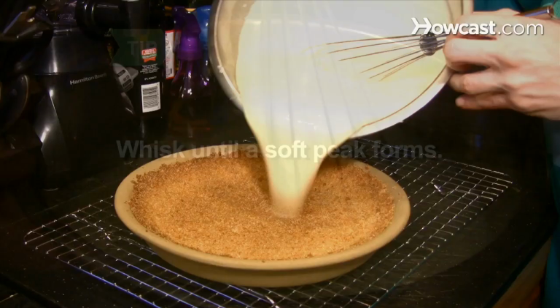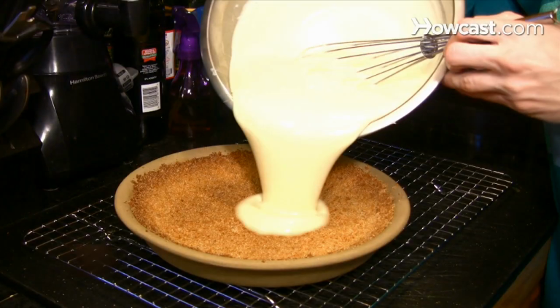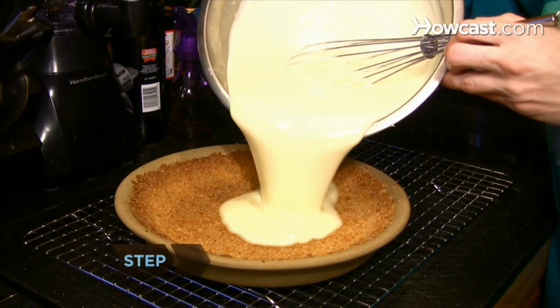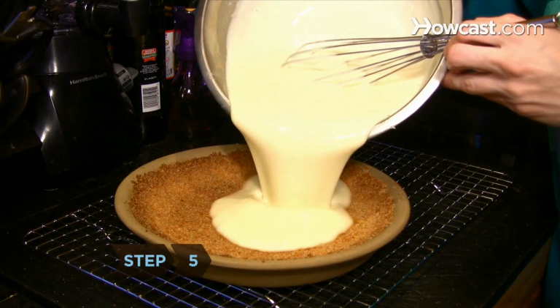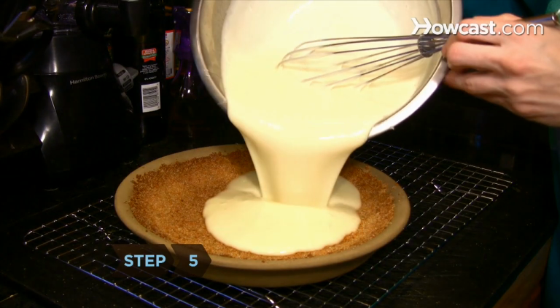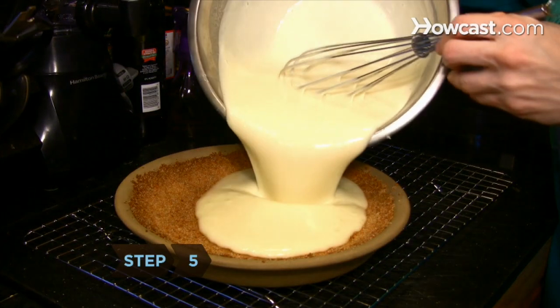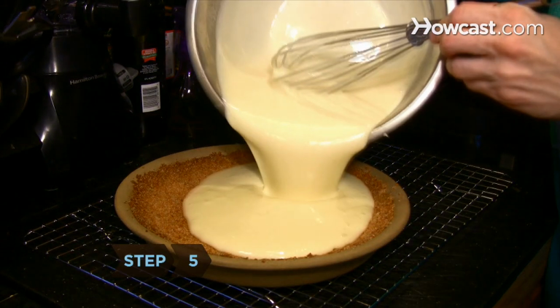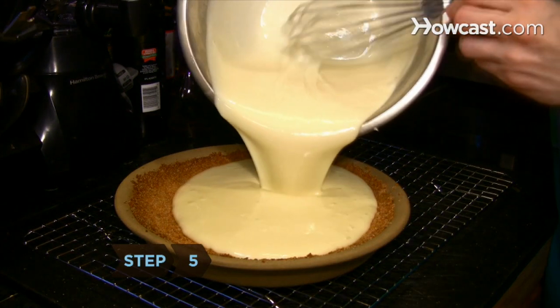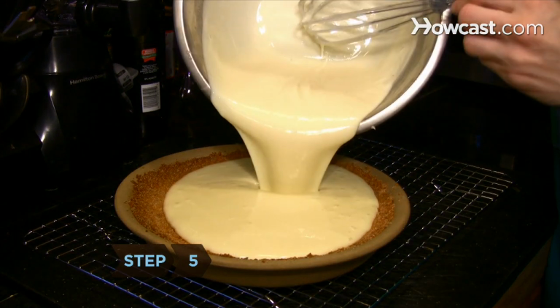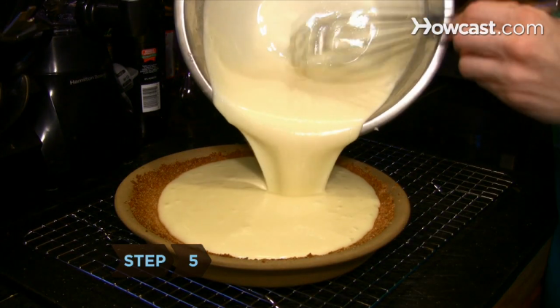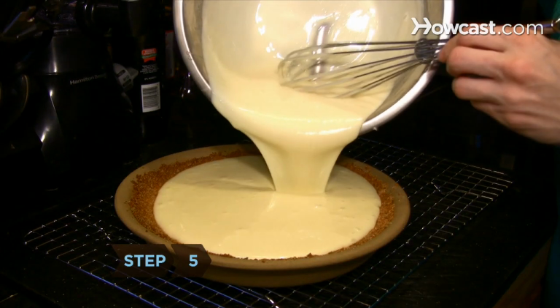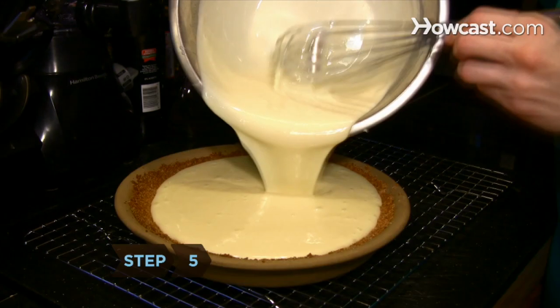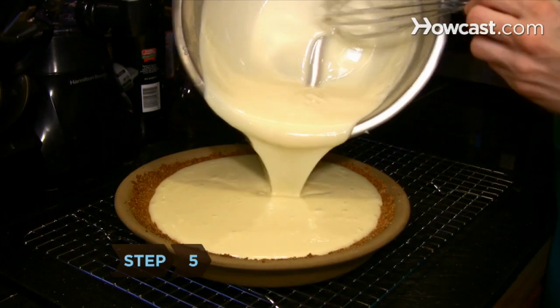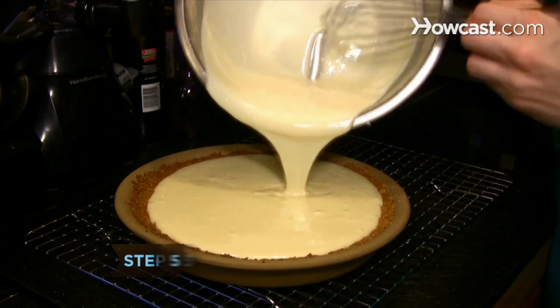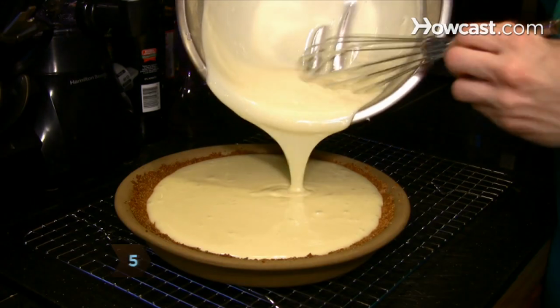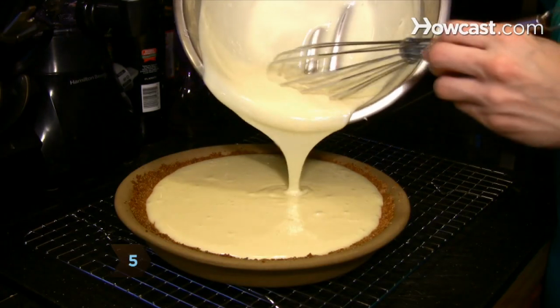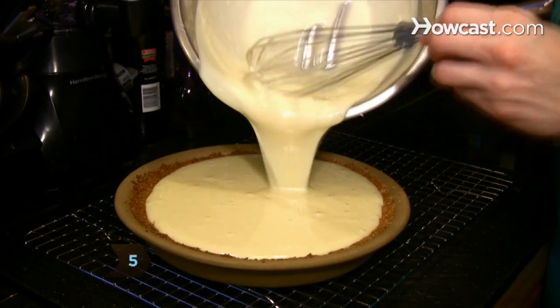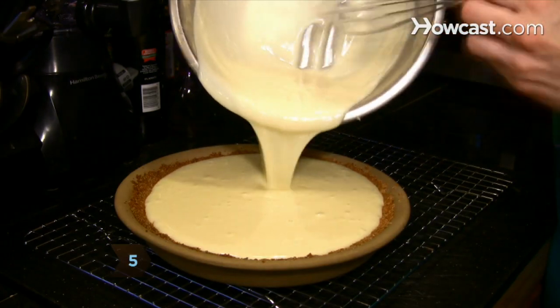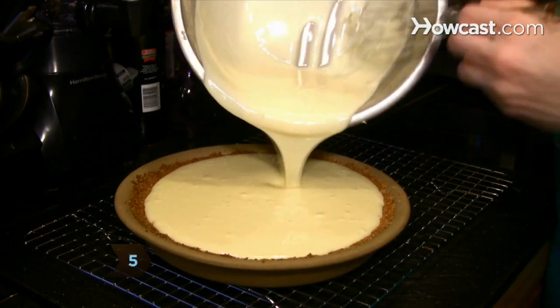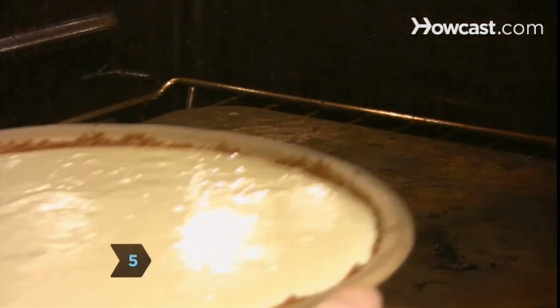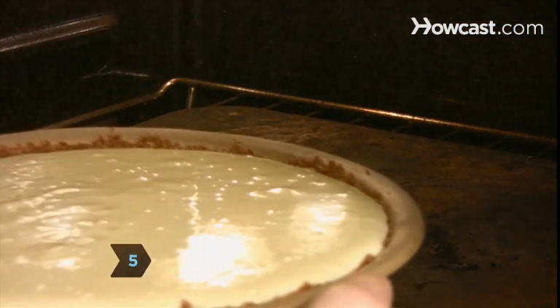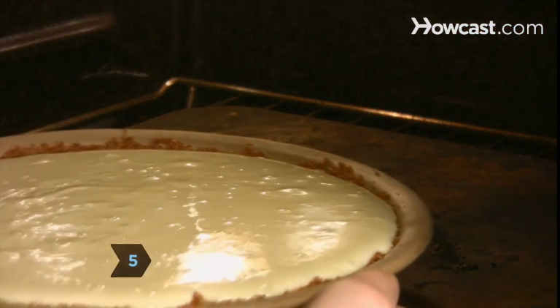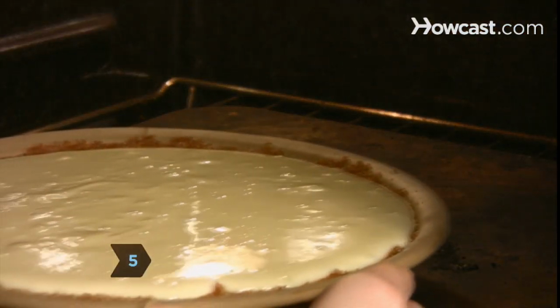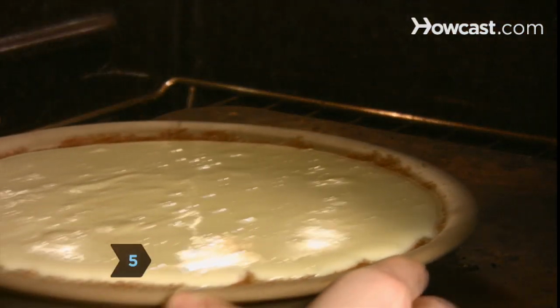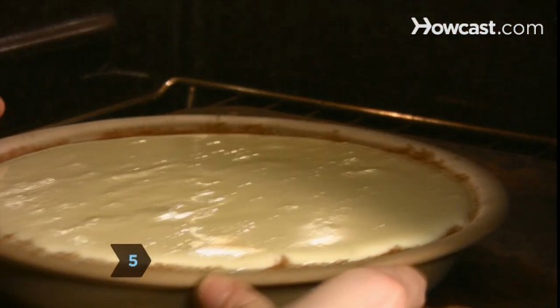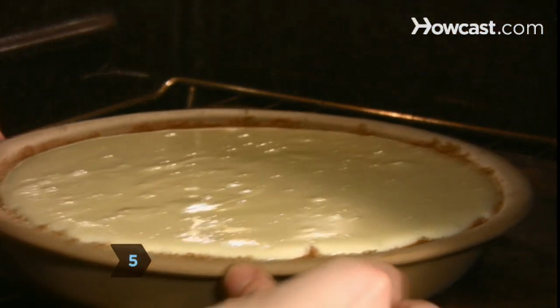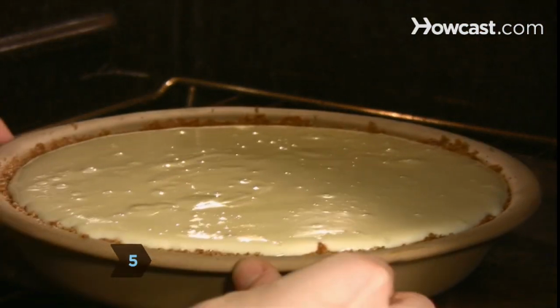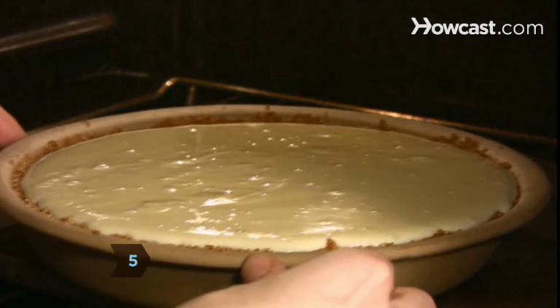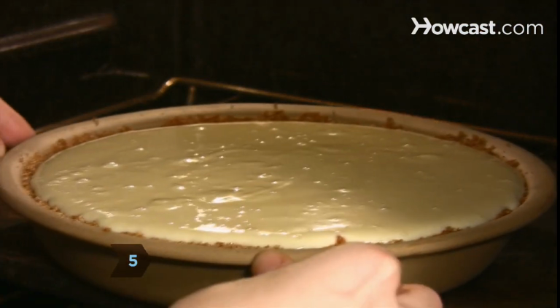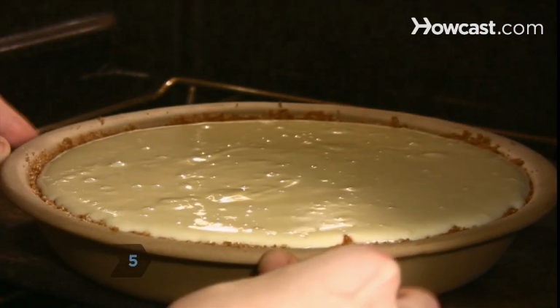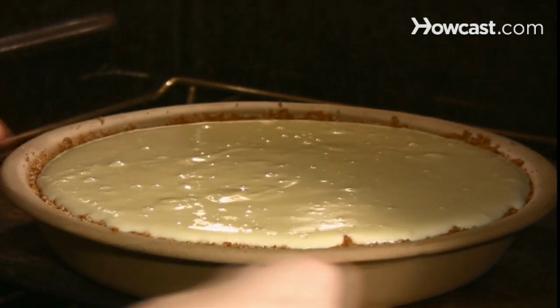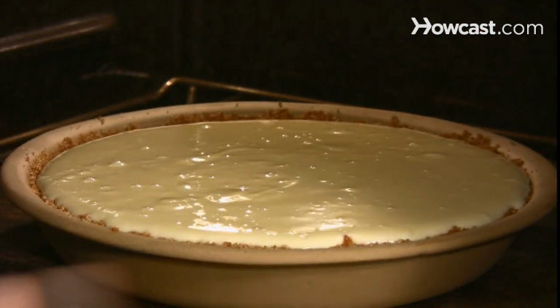Step 5. Pour the mixture into the cooled pie shell and place the pie in the oven. Bake for 15 minutes.